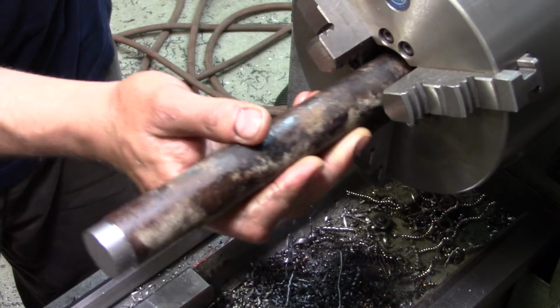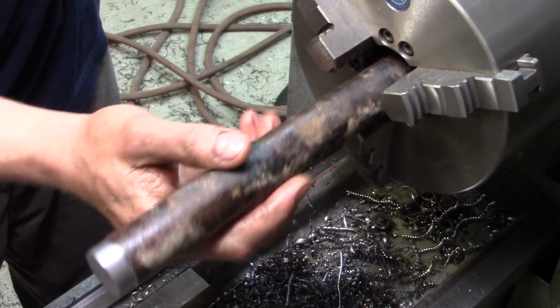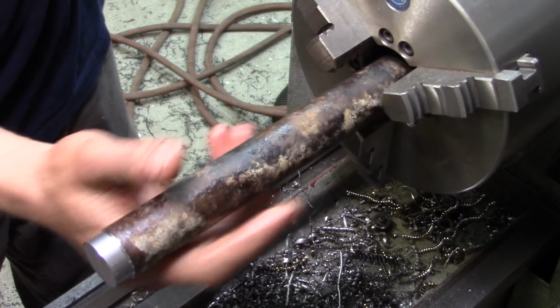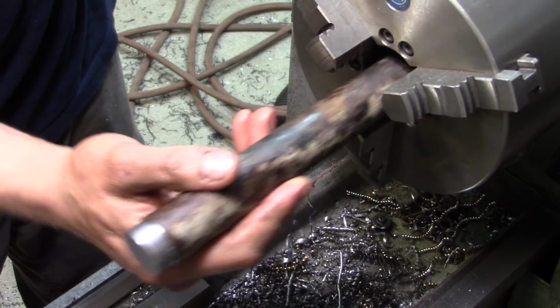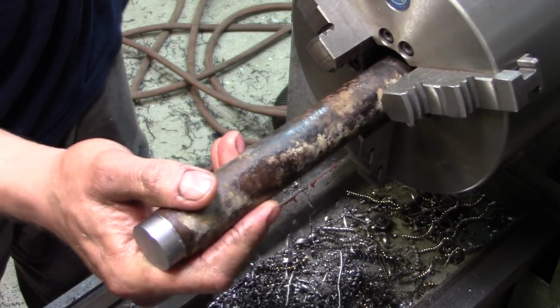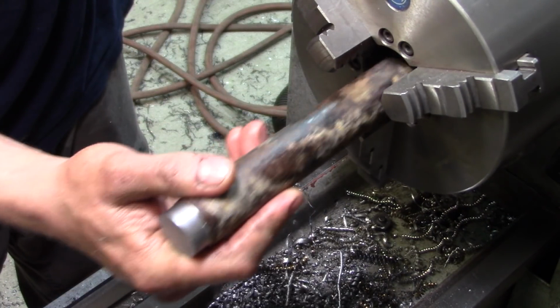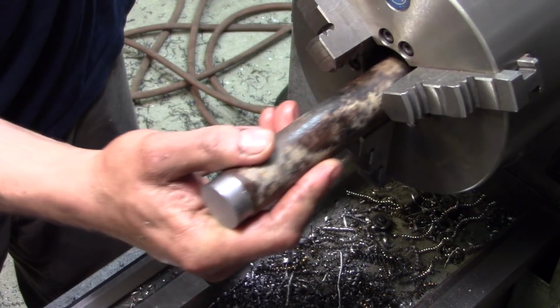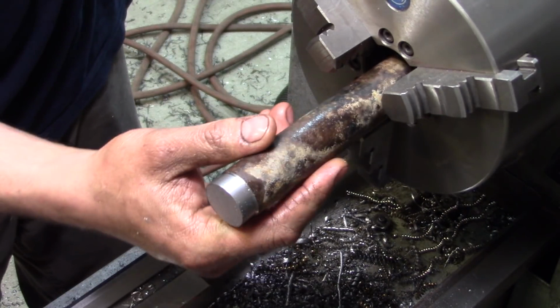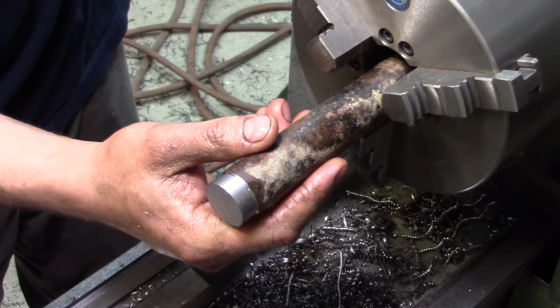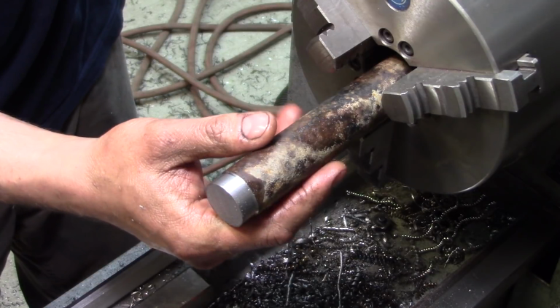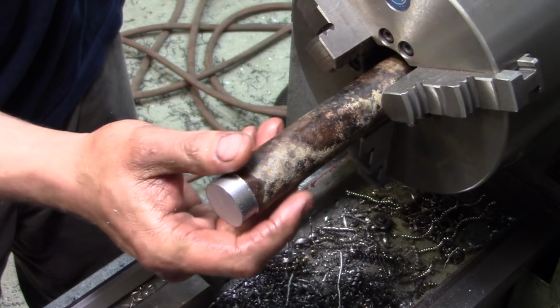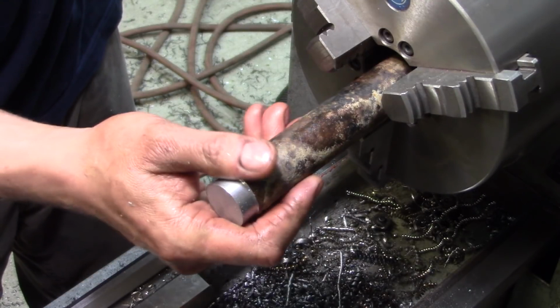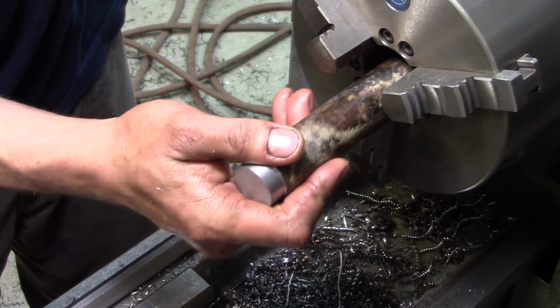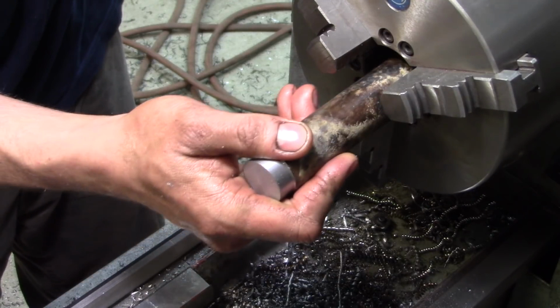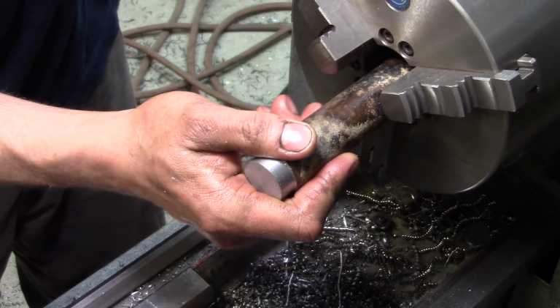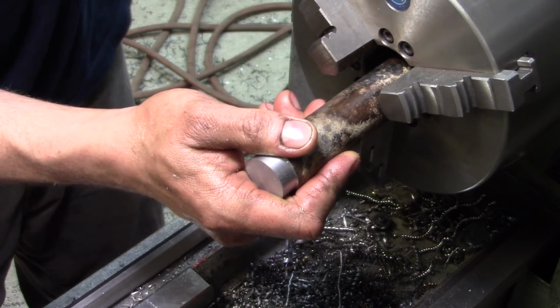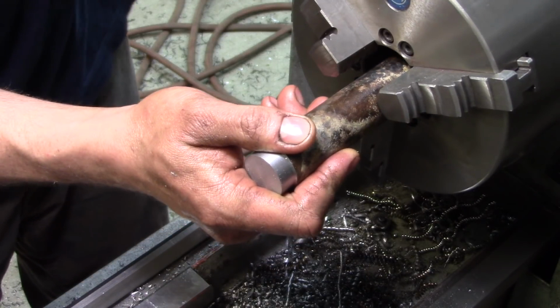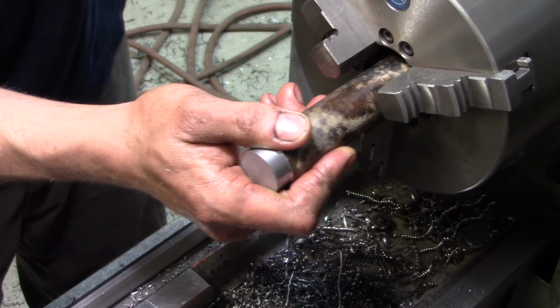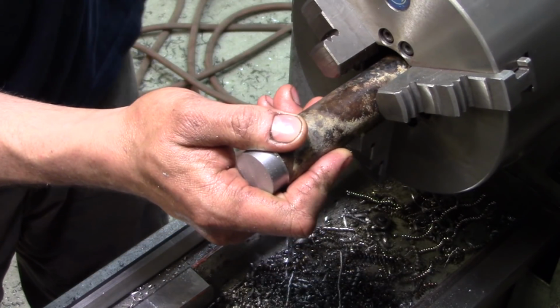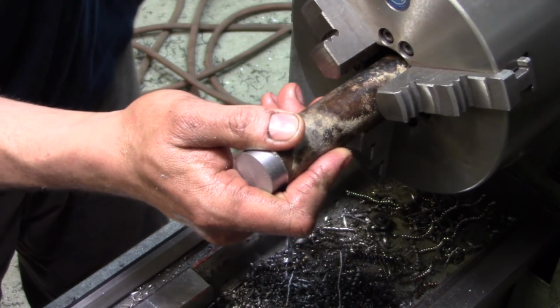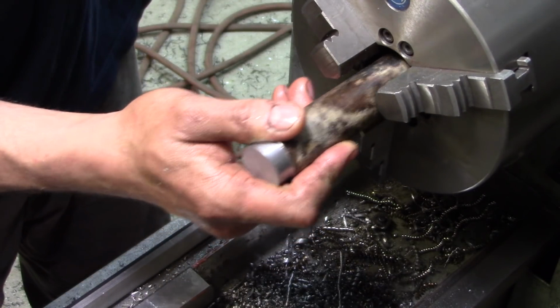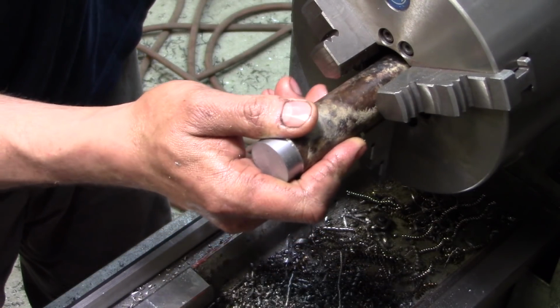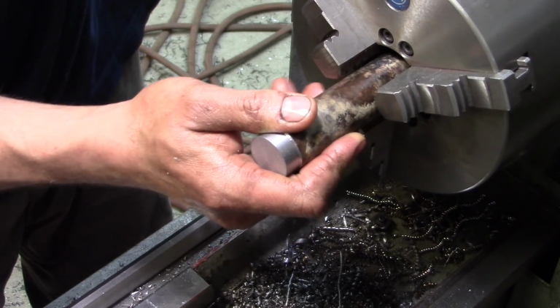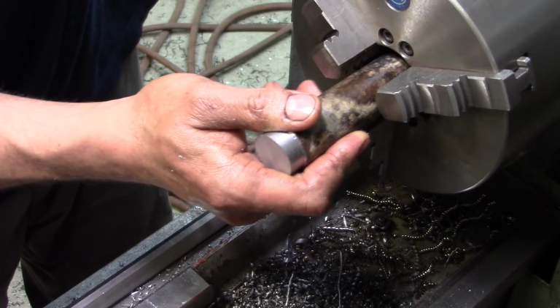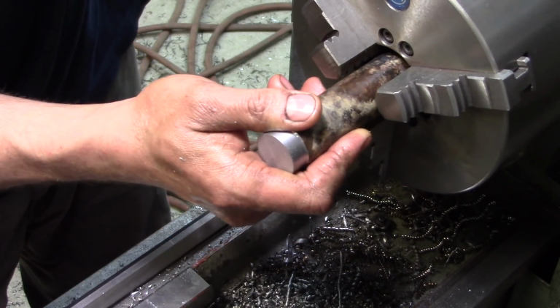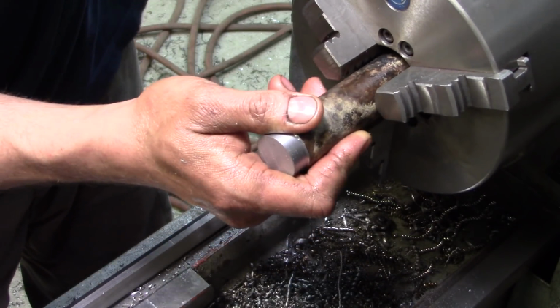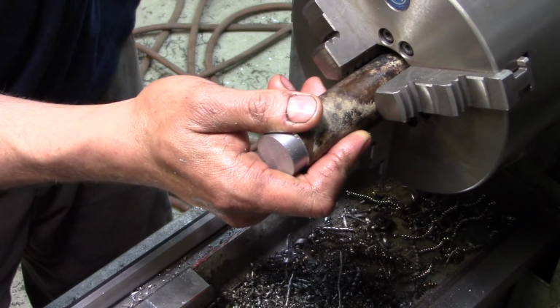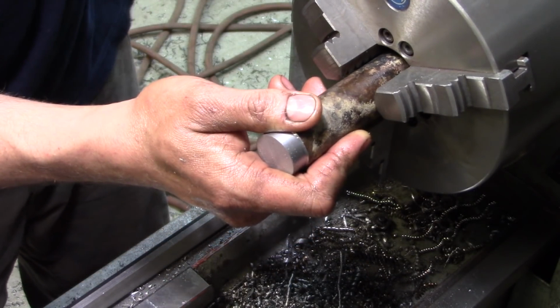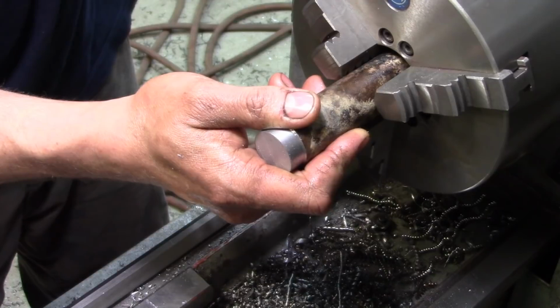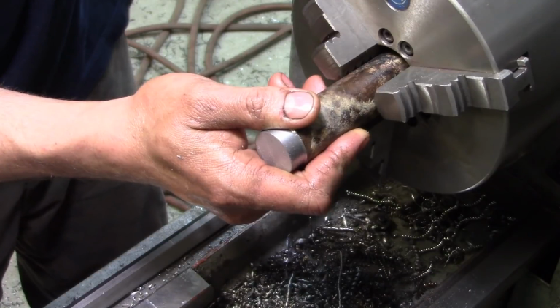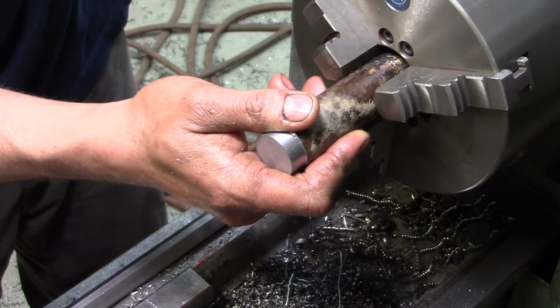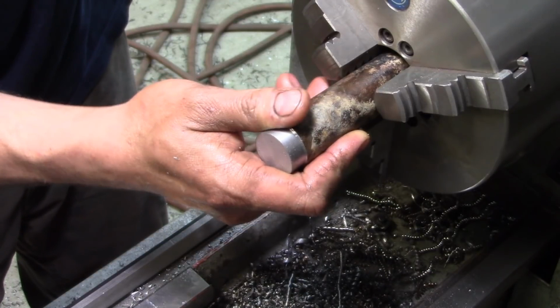We're going to peel off a little more and now make a sleeve extractor tool.